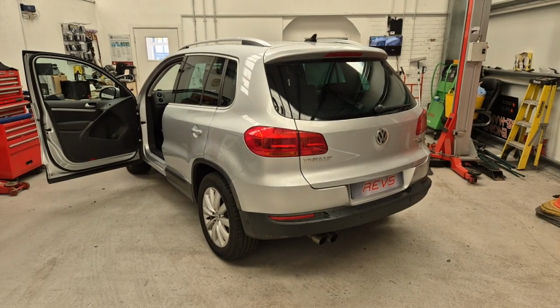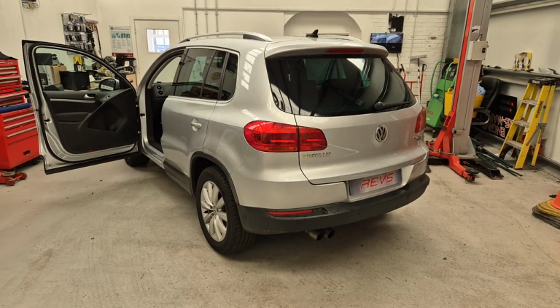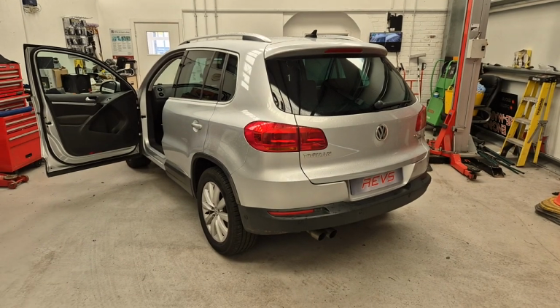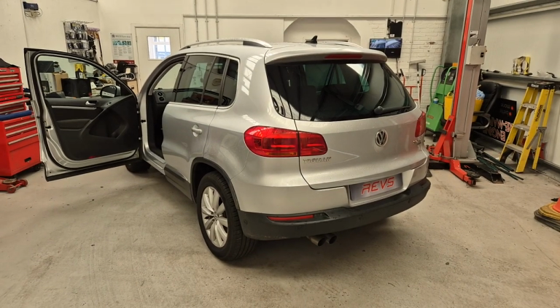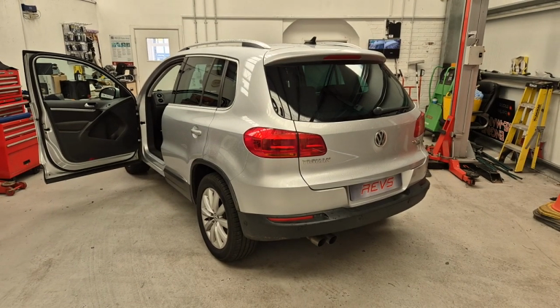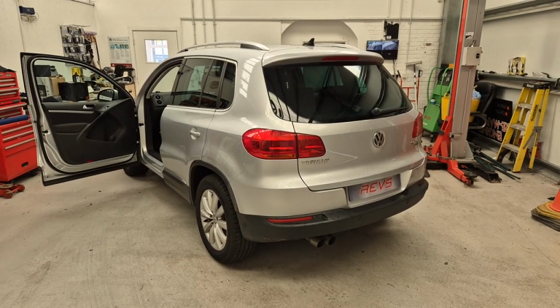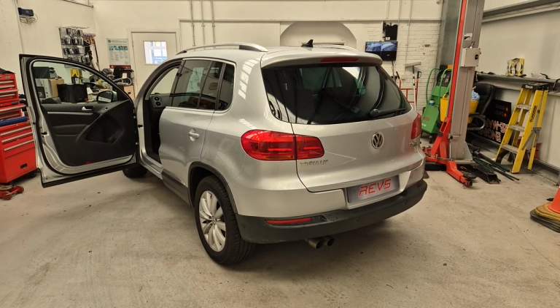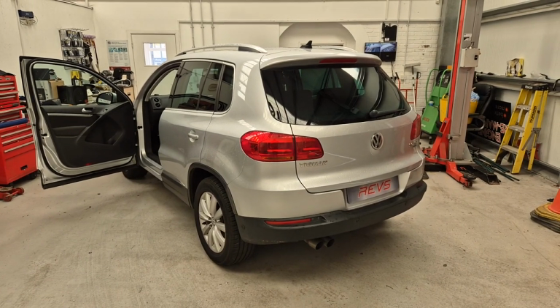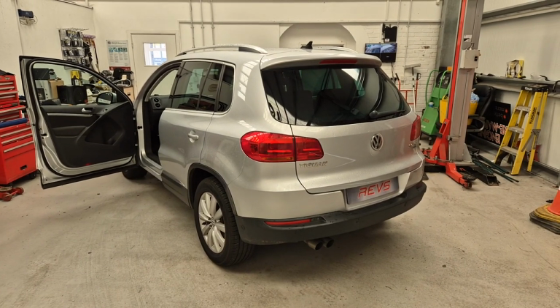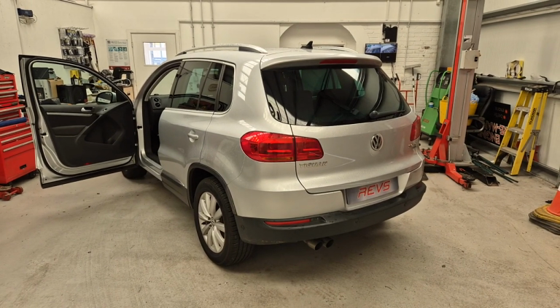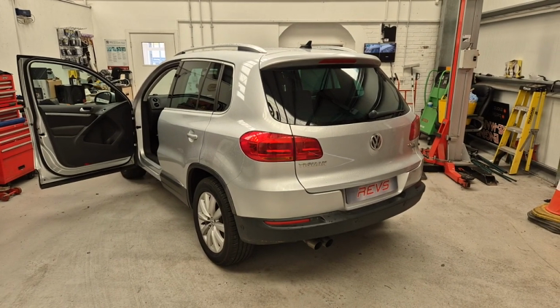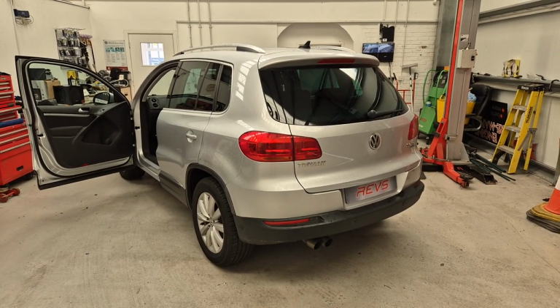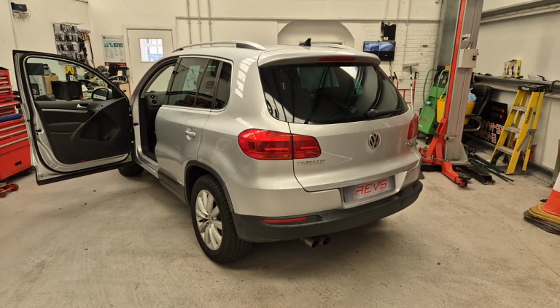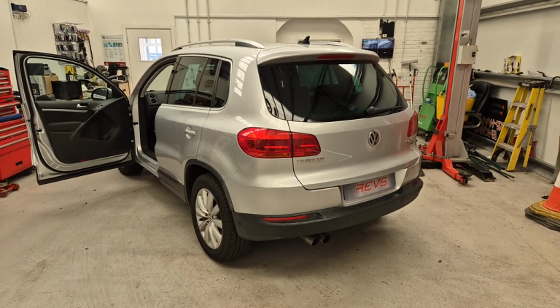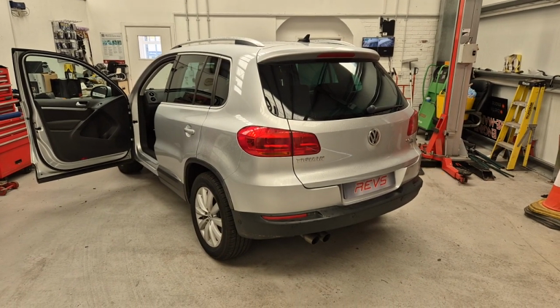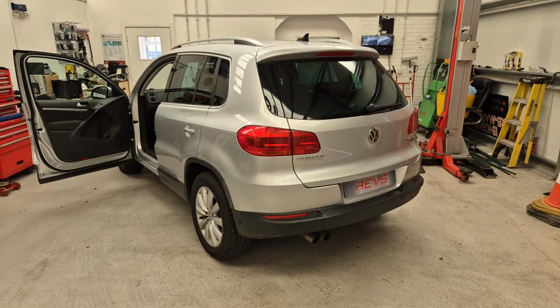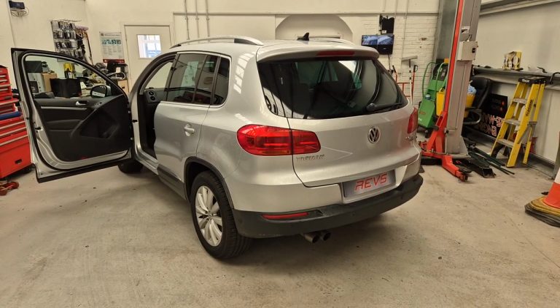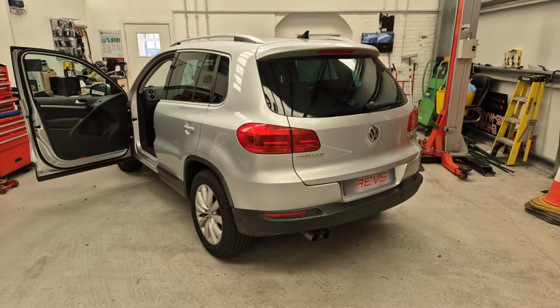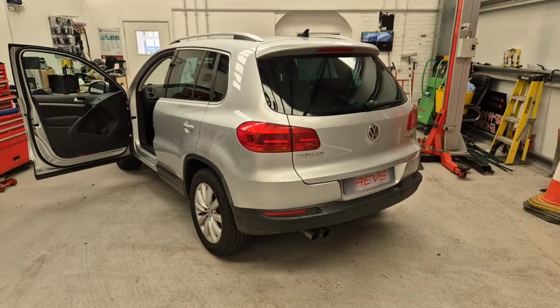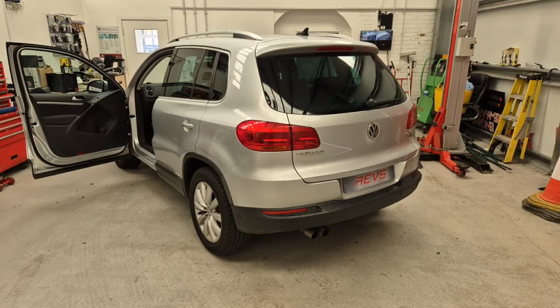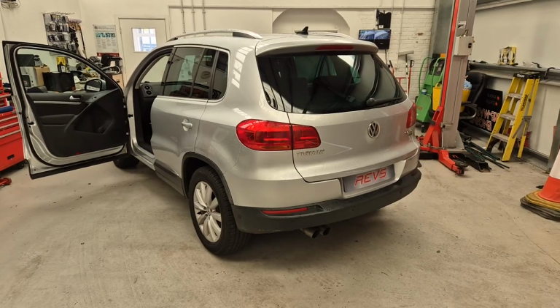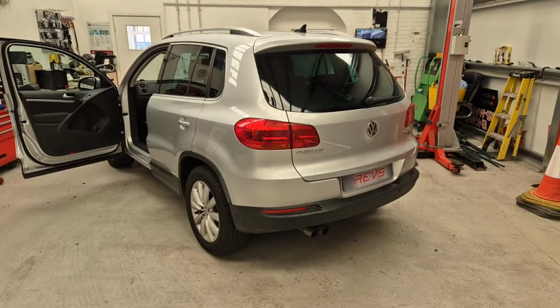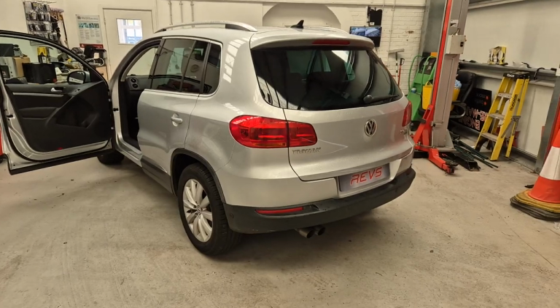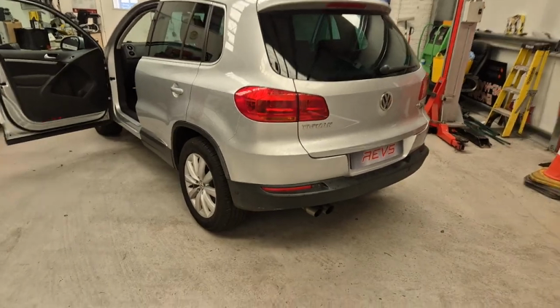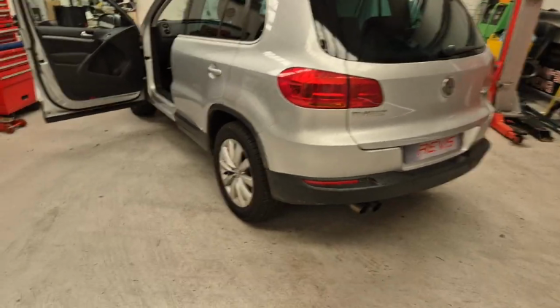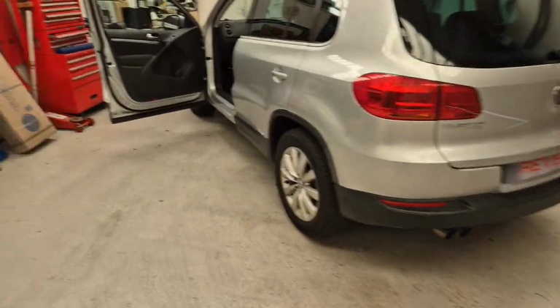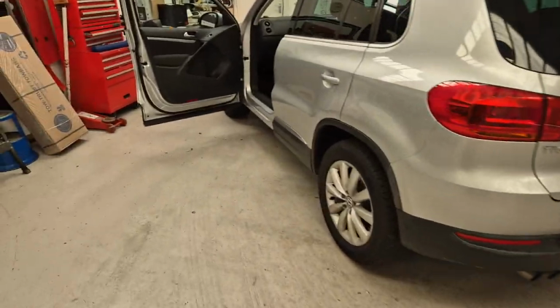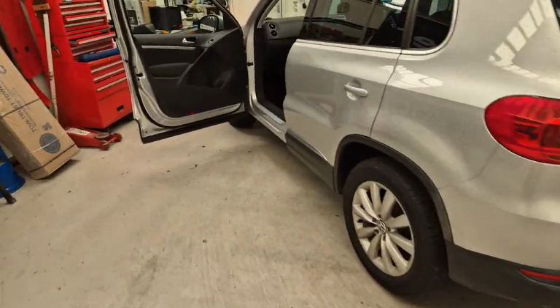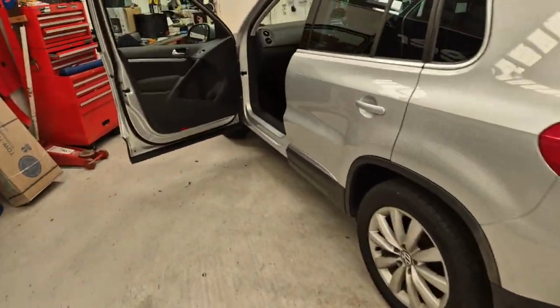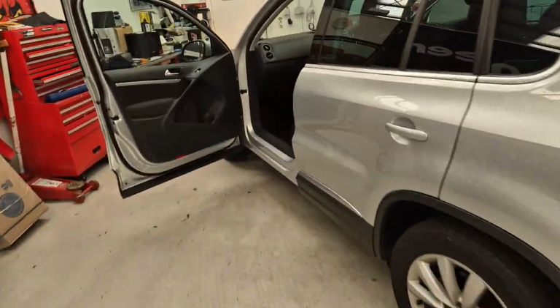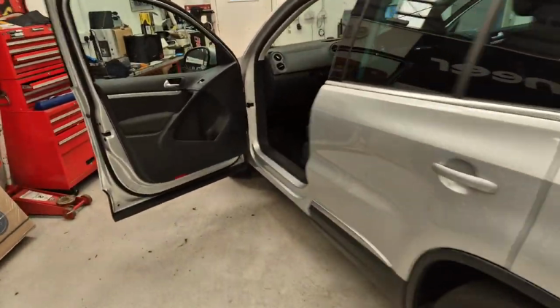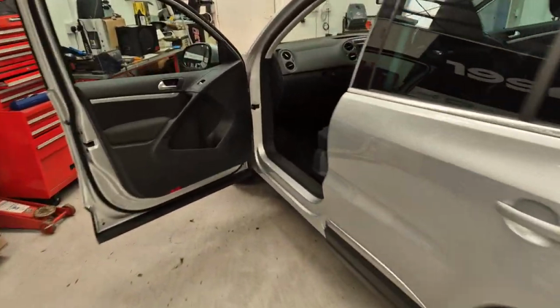Hello, this is Mike from Rev's Western Toolkey. Today we've got a Volkswagen Tiguan in the workshop. Let's have a look inside.